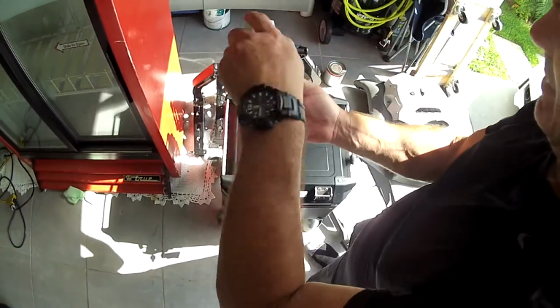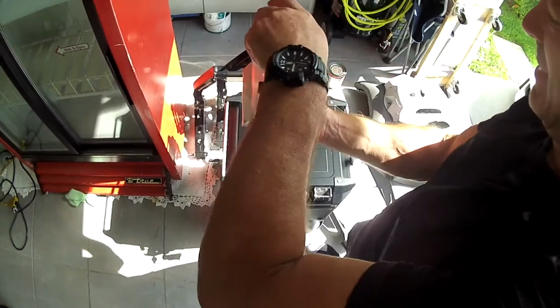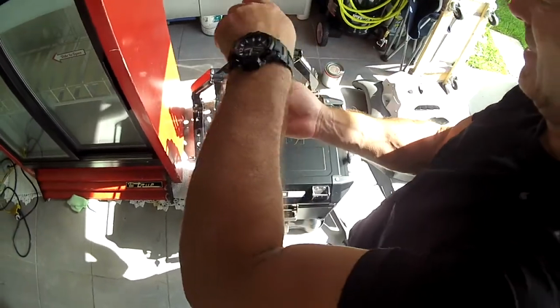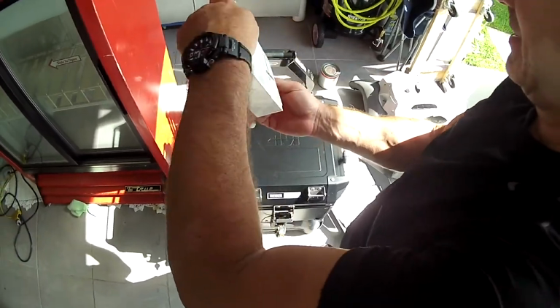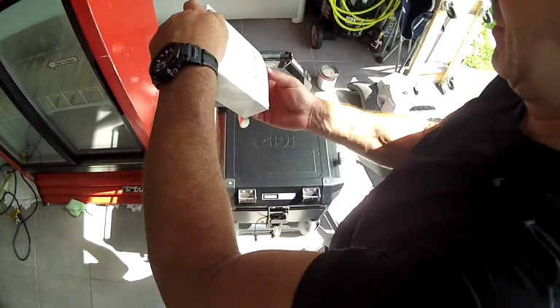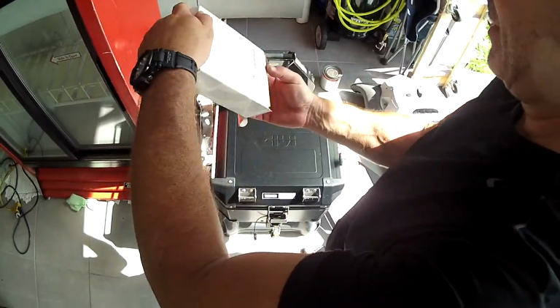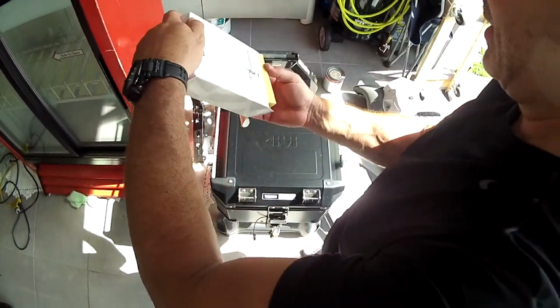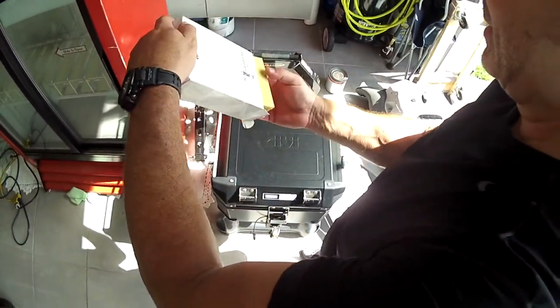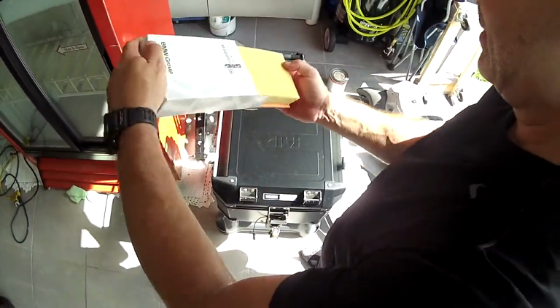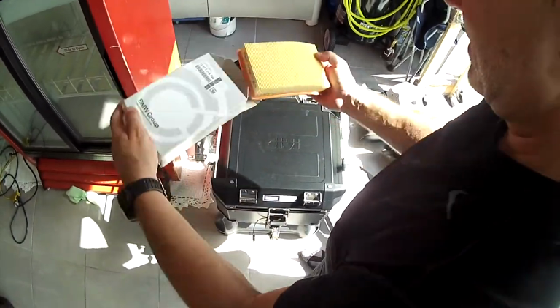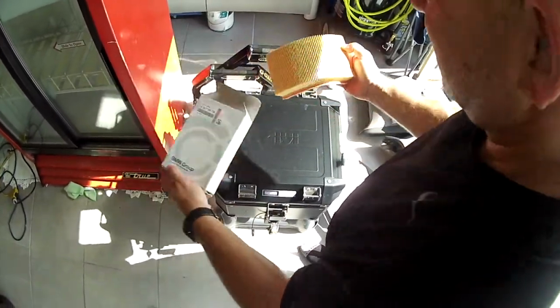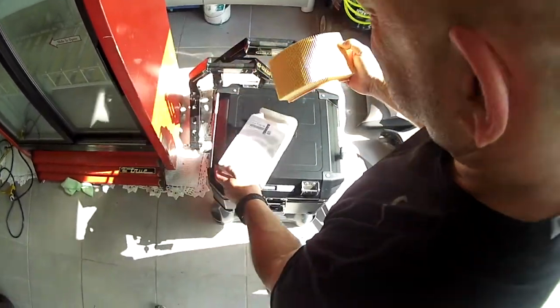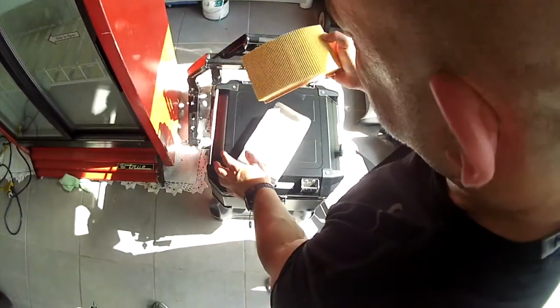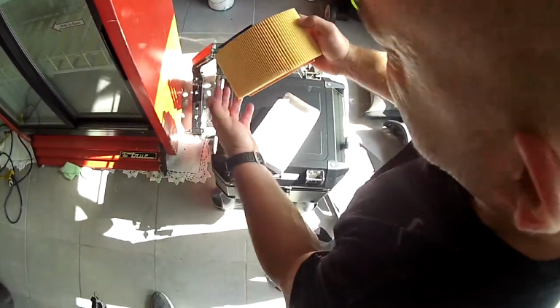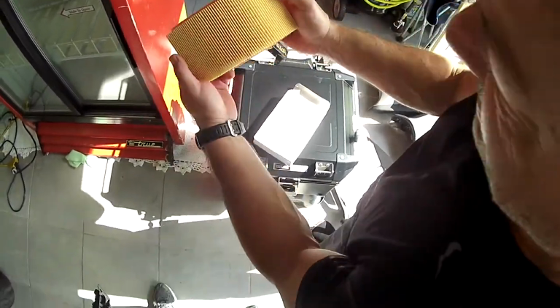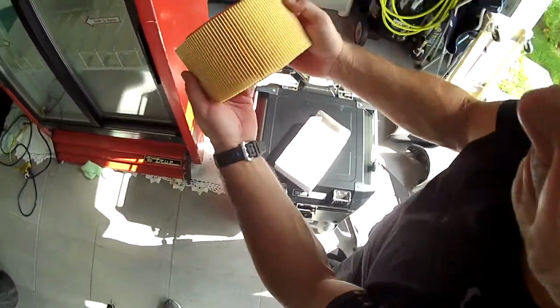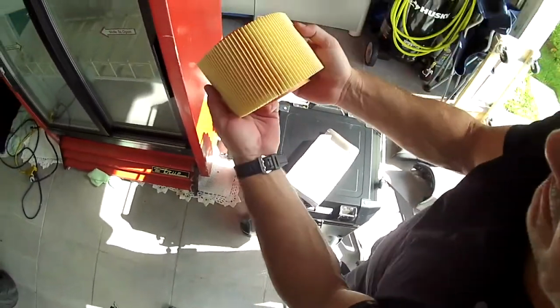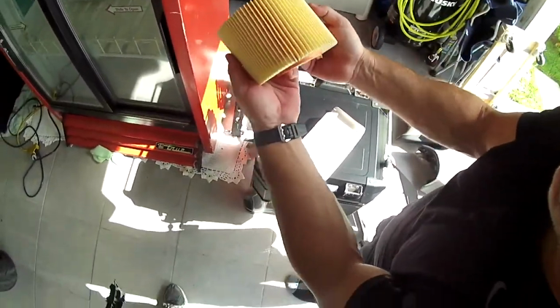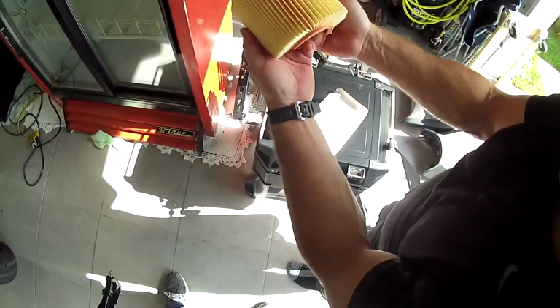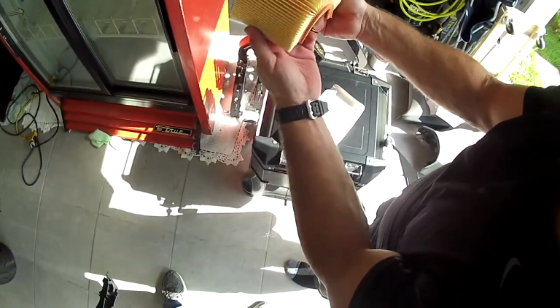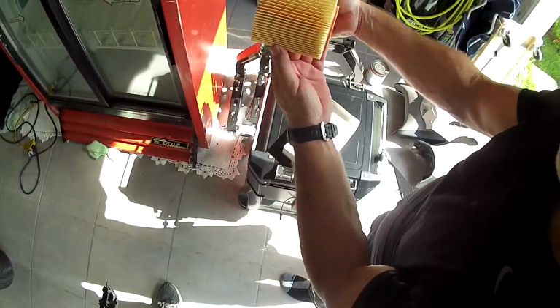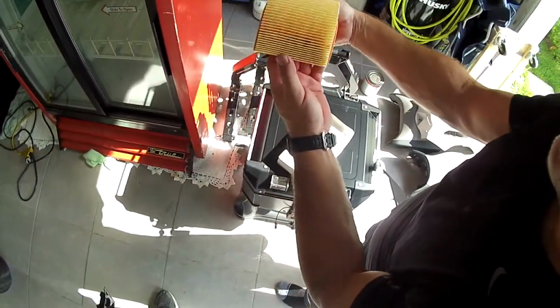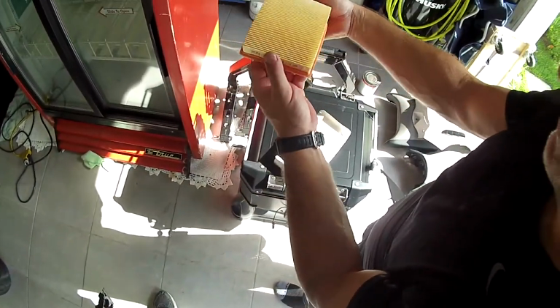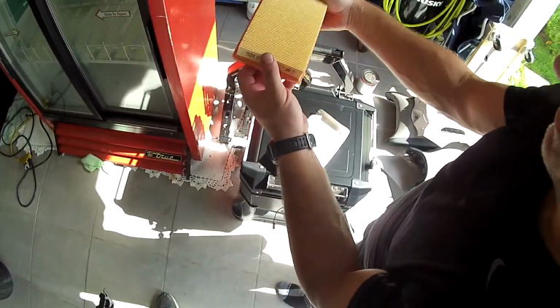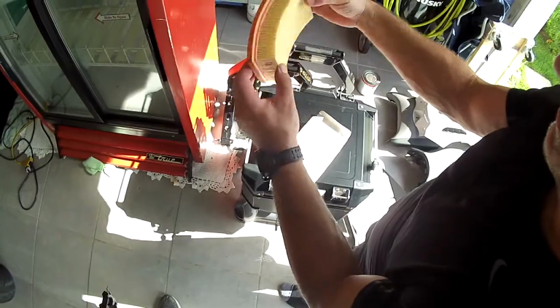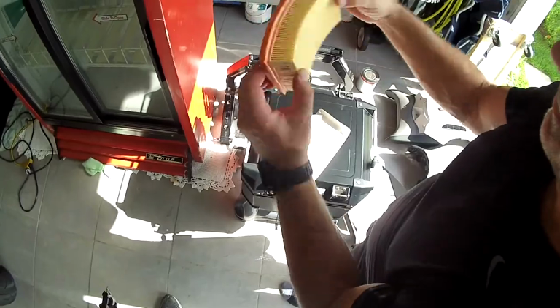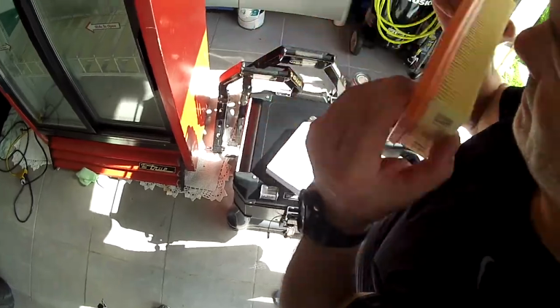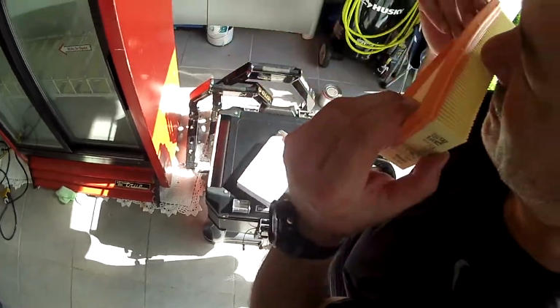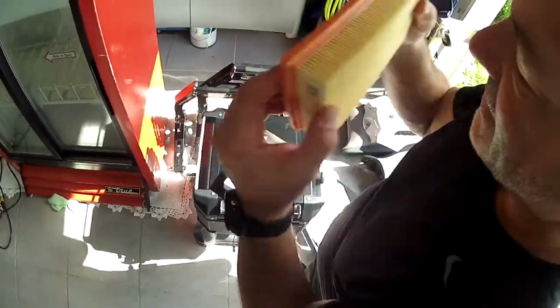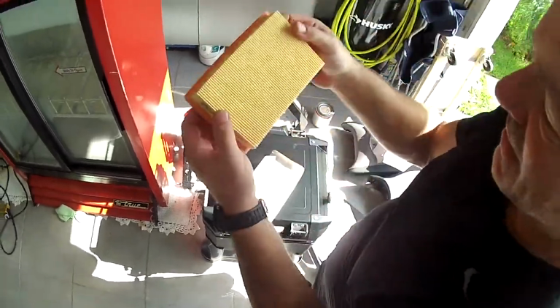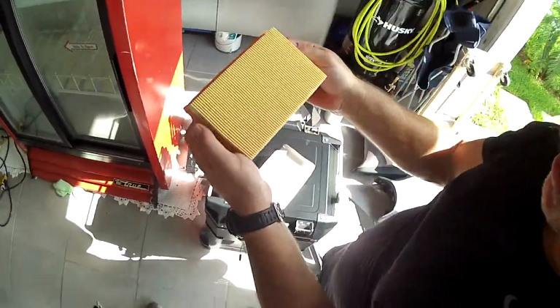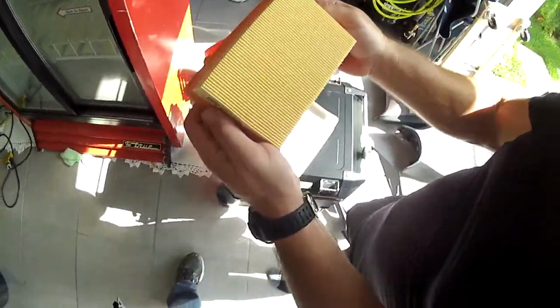Let's take this baby out. Very nice. Smells like Germany.